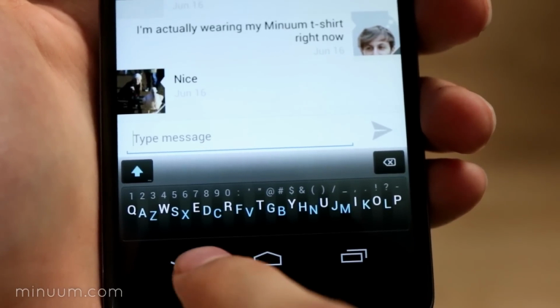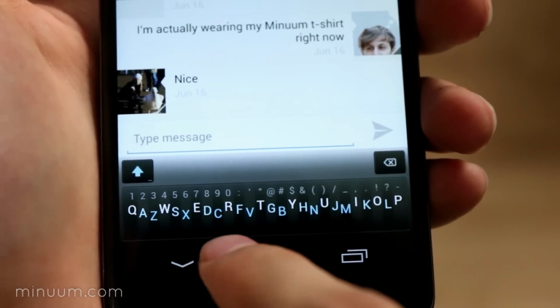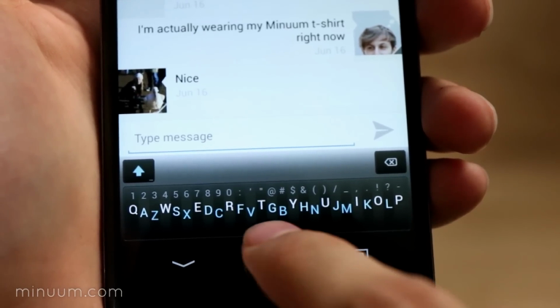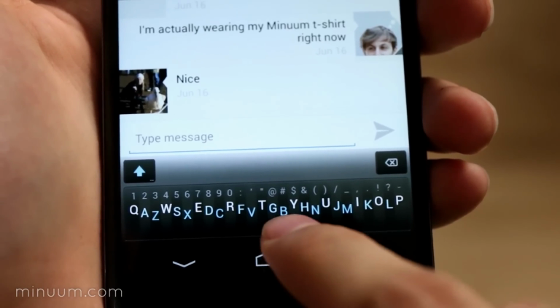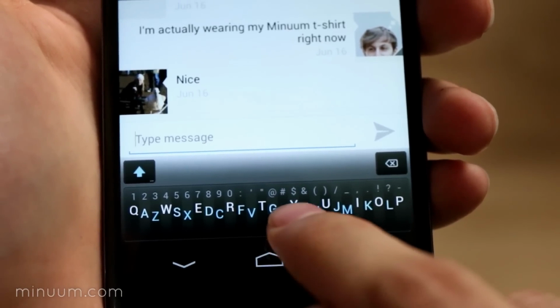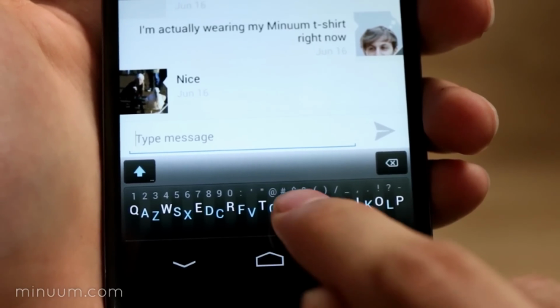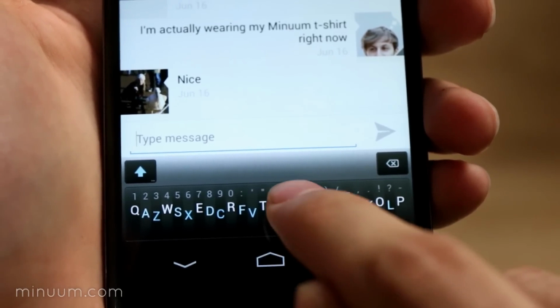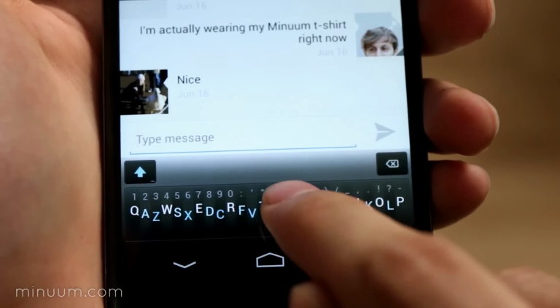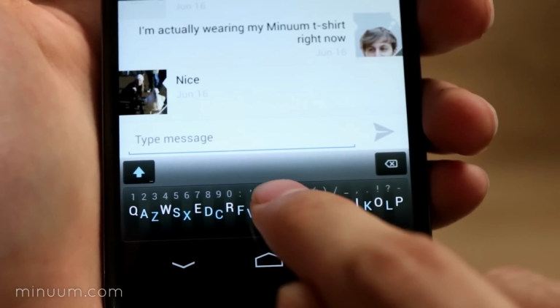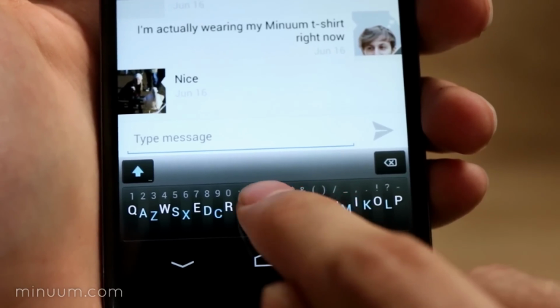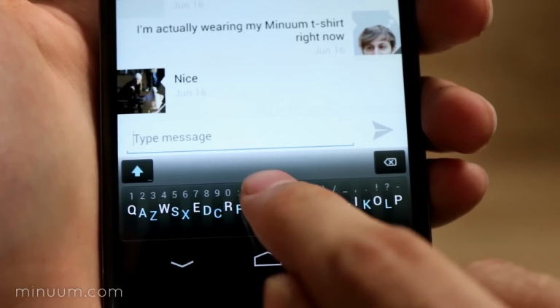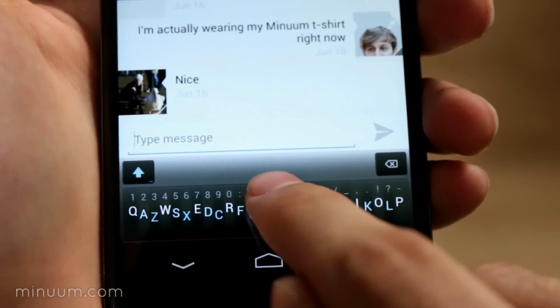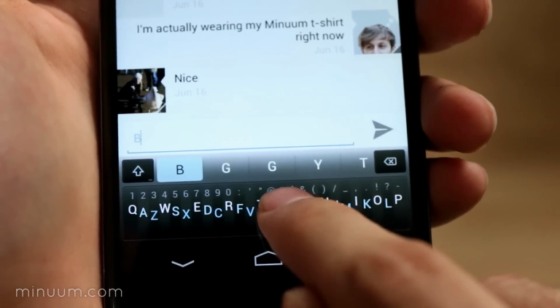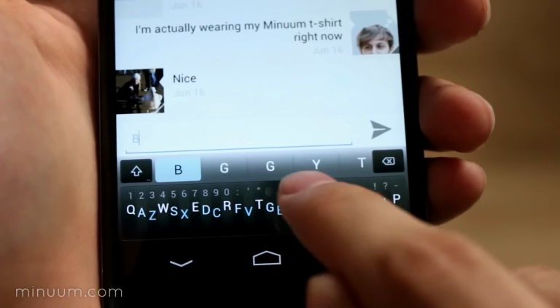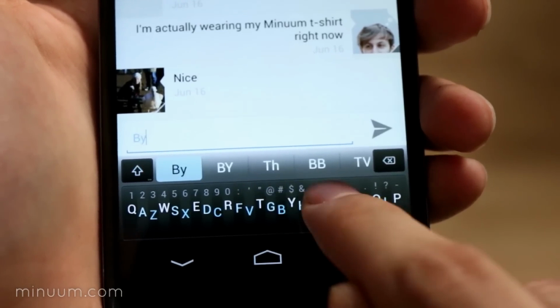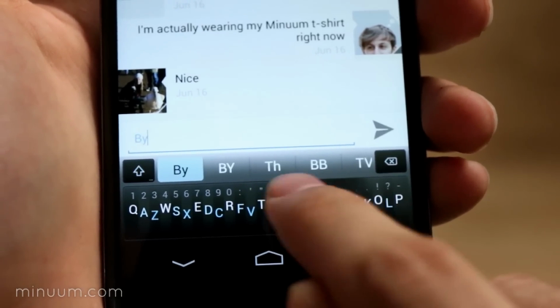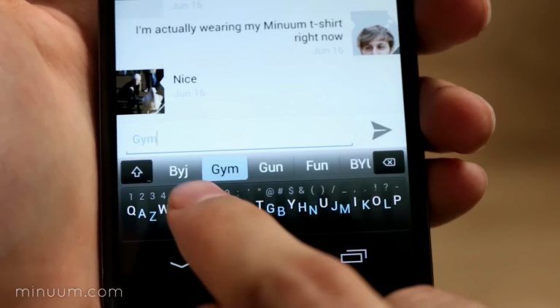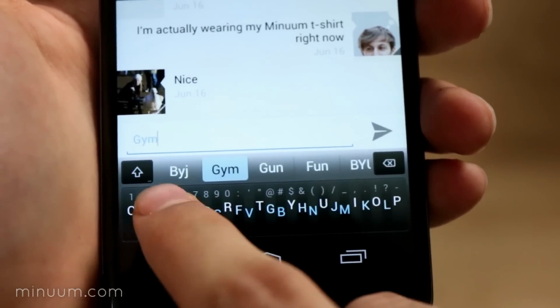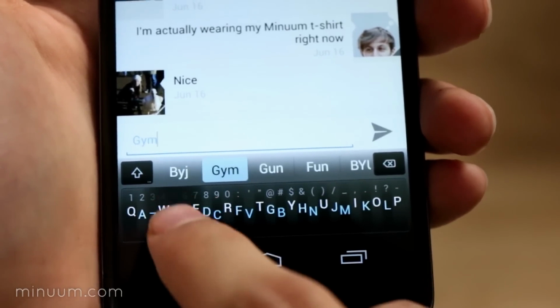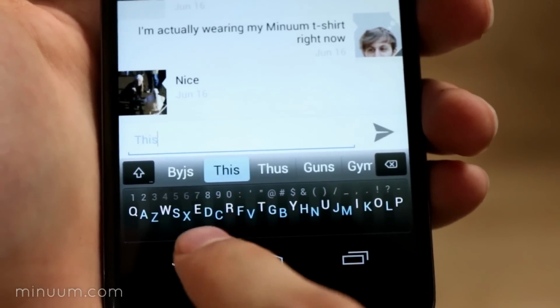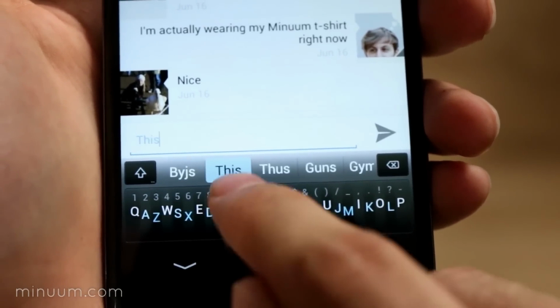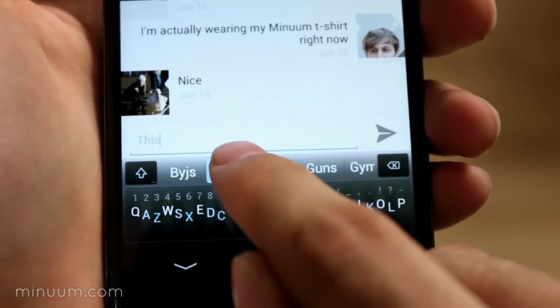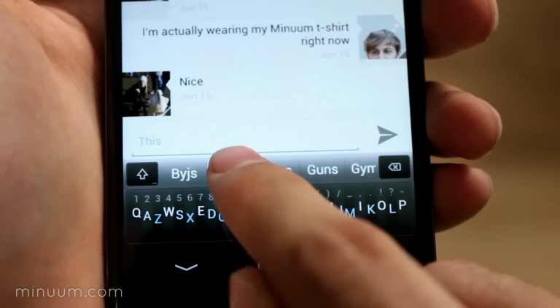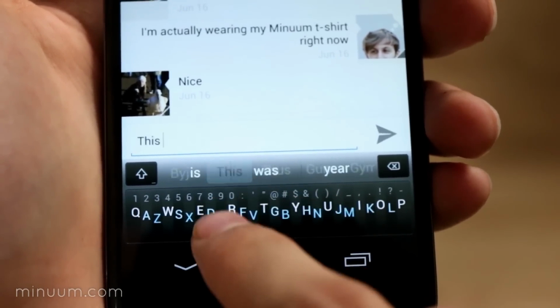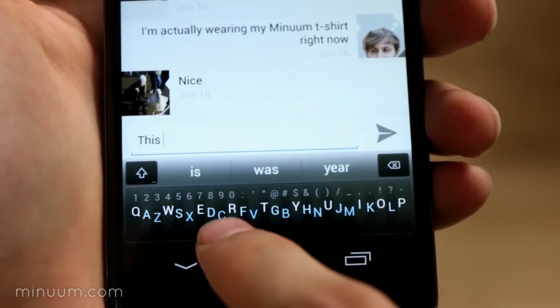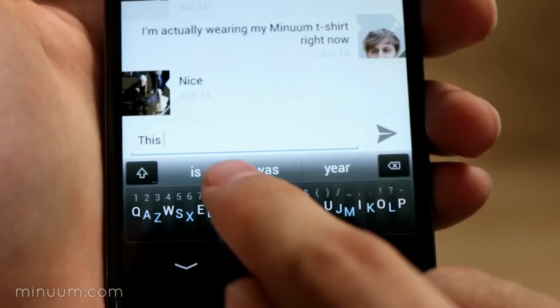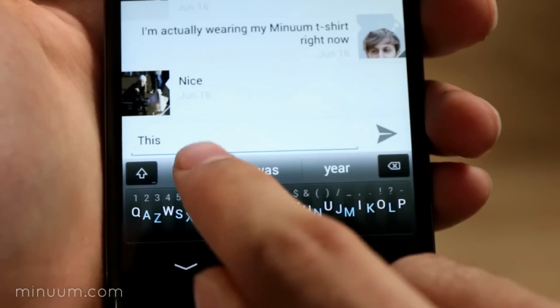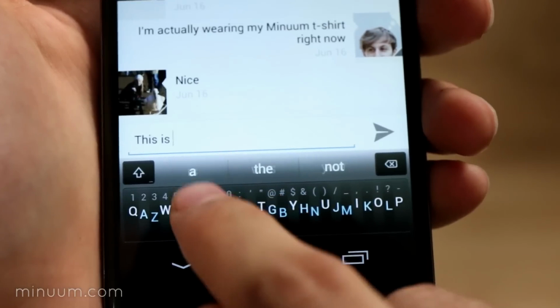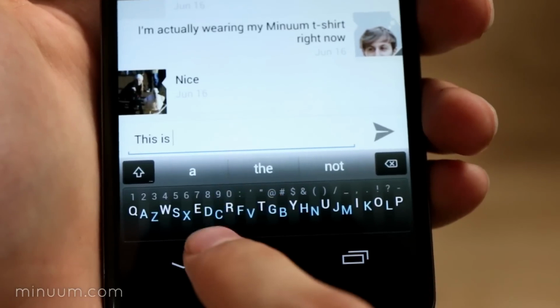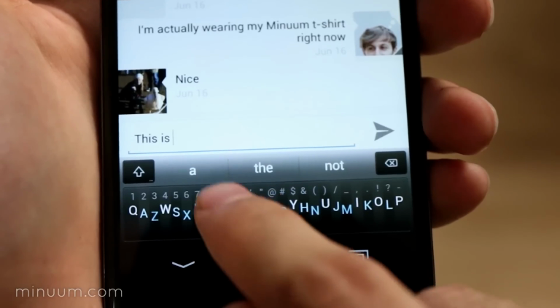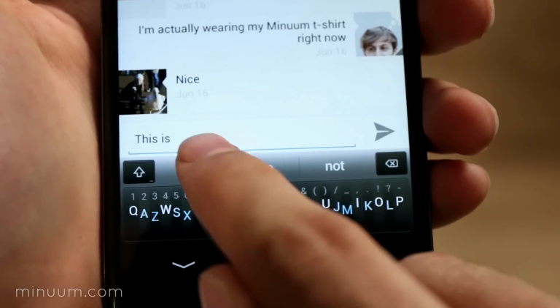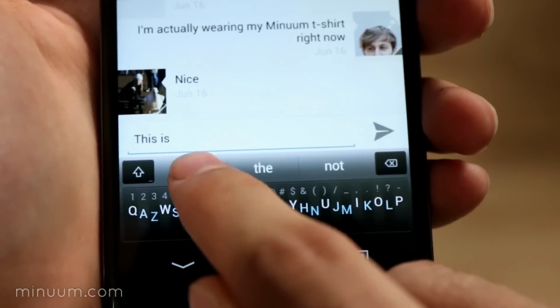Not only does Minuum learn from what you type, but it also predicts the next word that you might want to type.